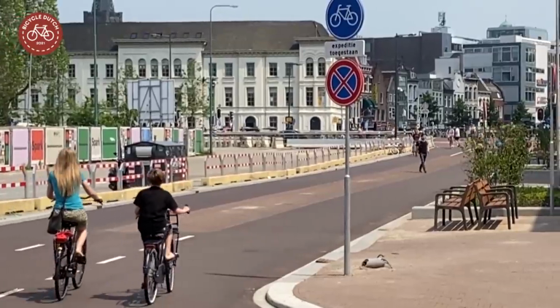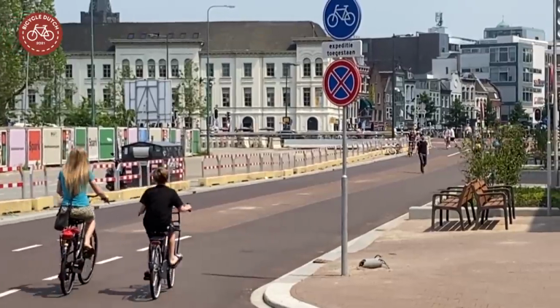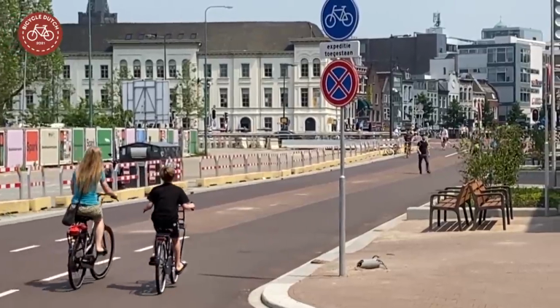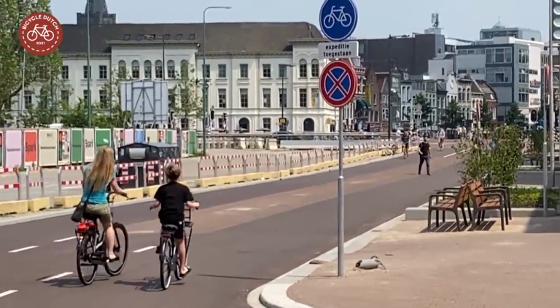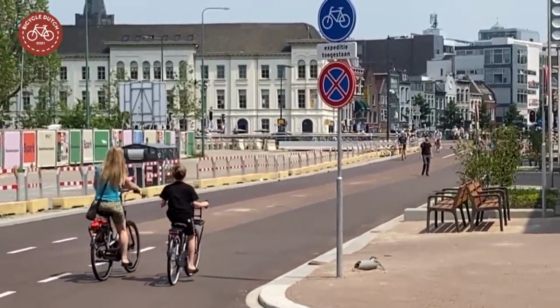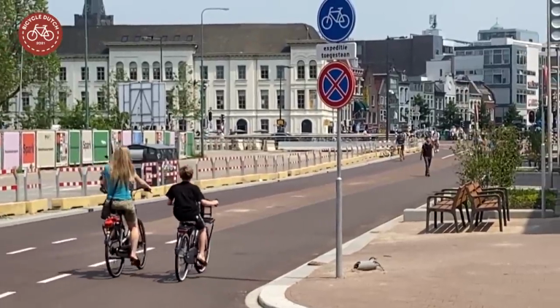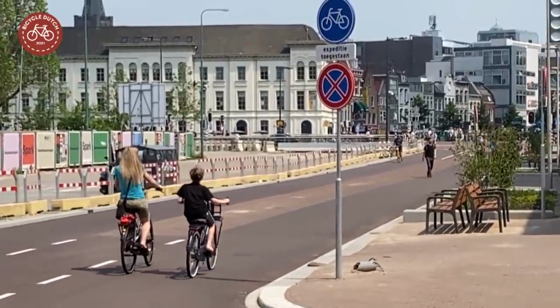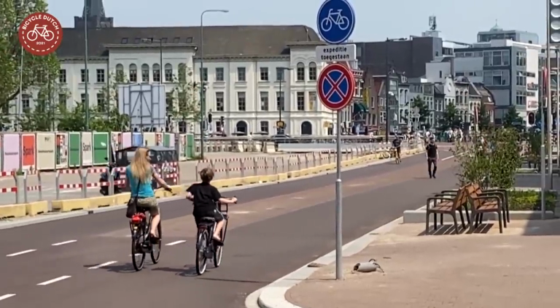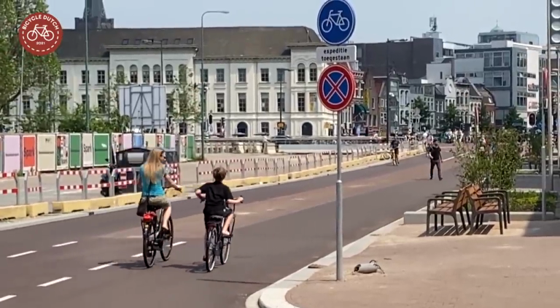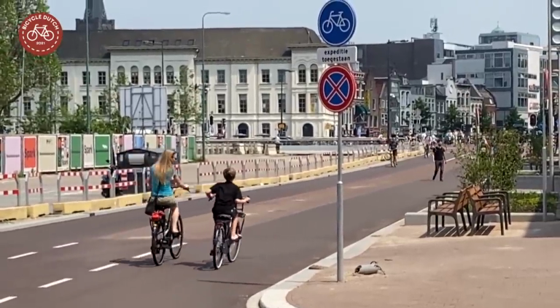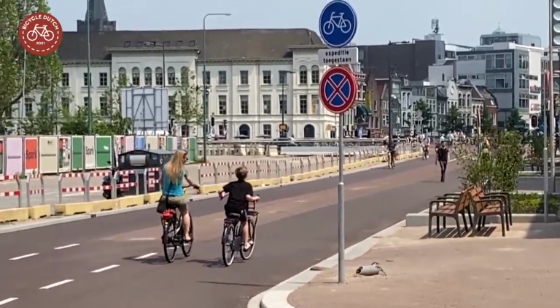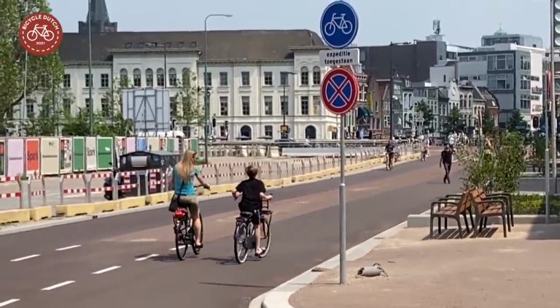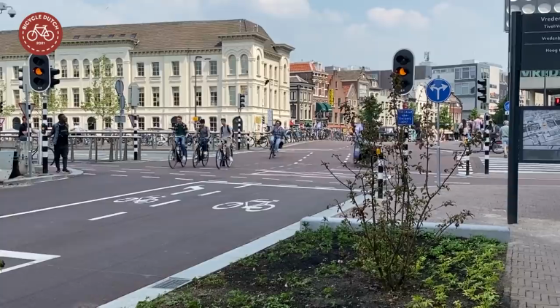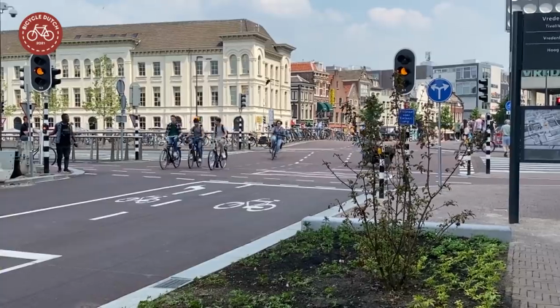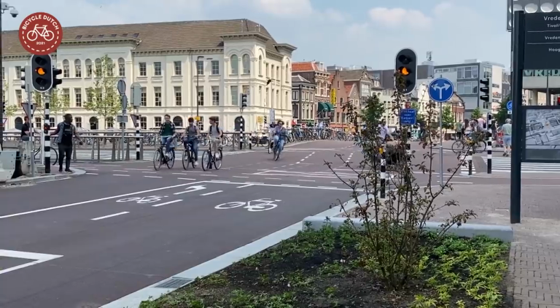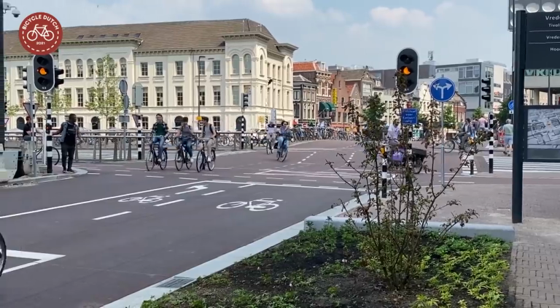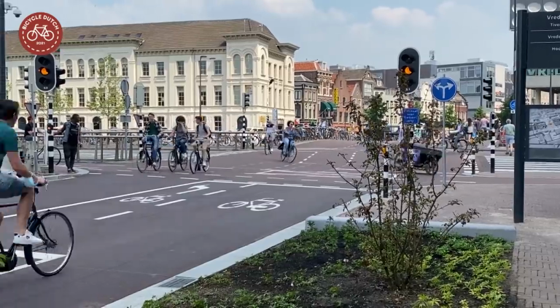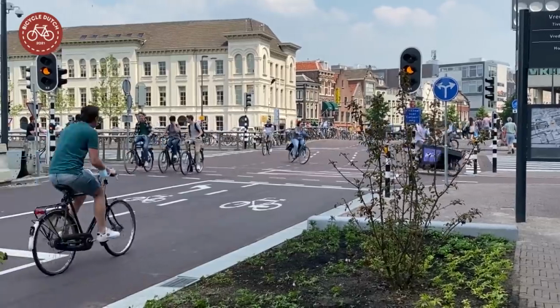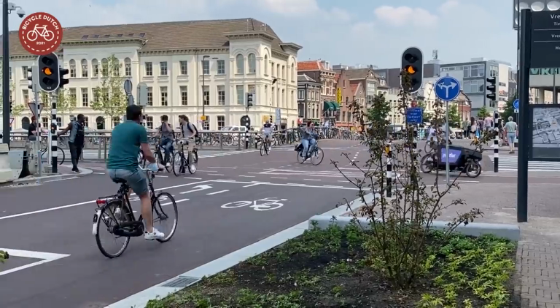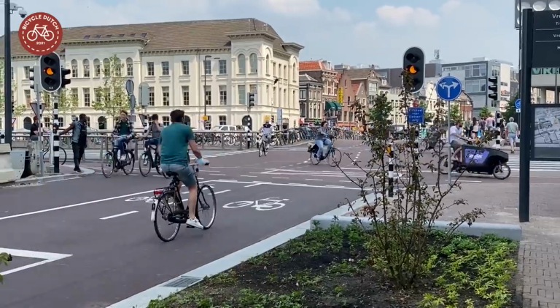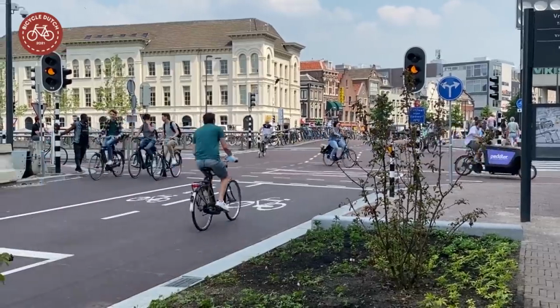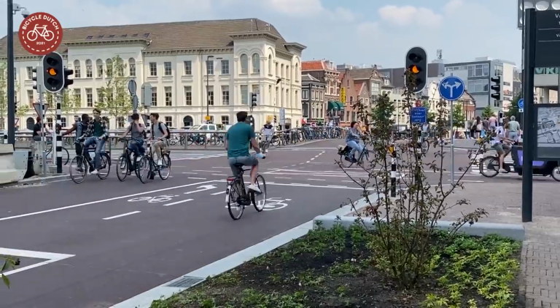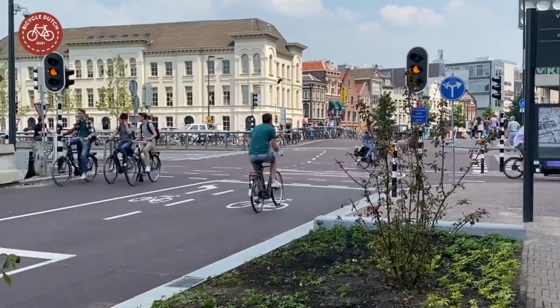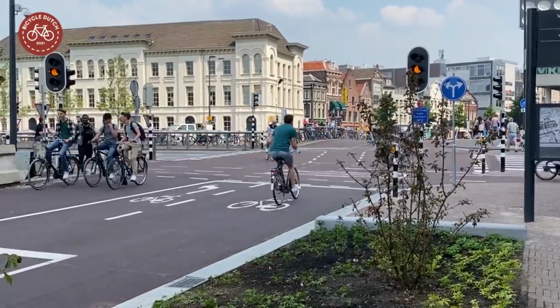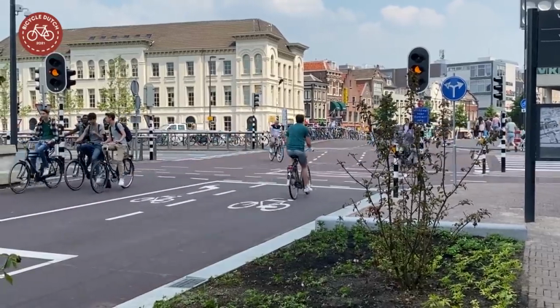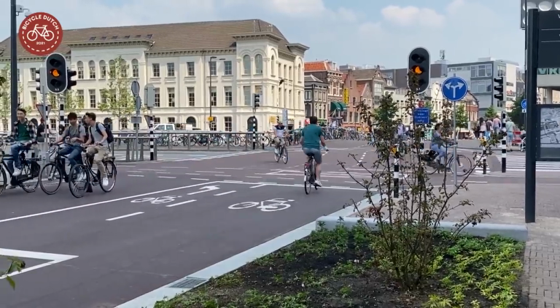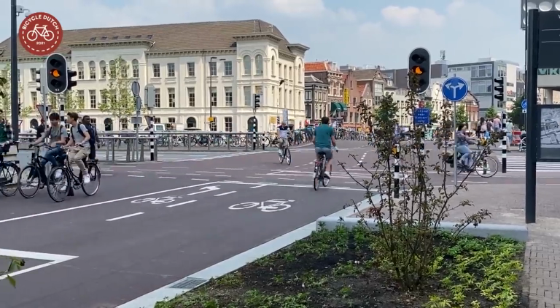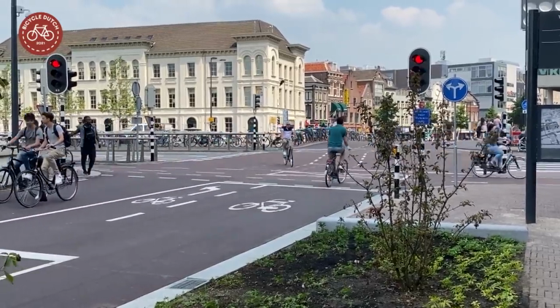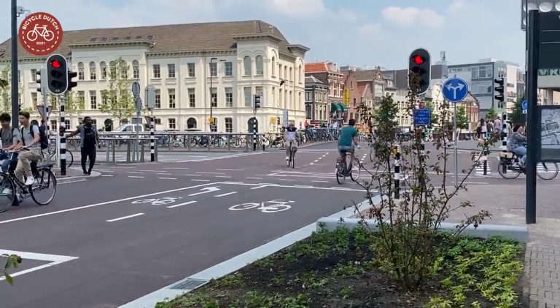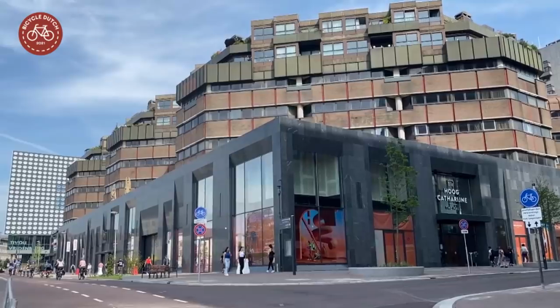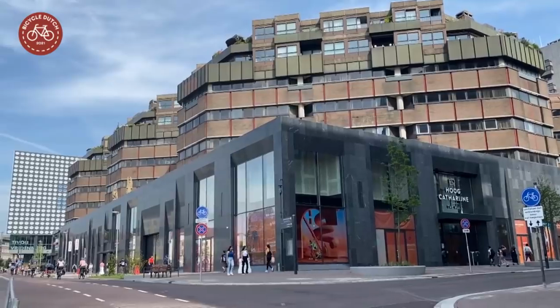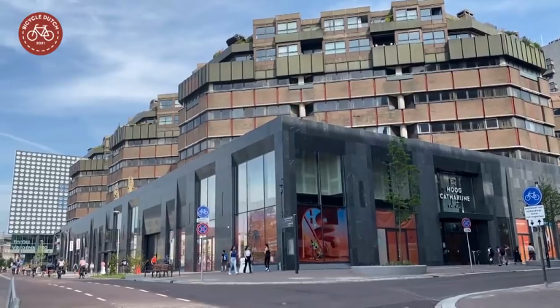With the reopening of this street, Utrecht is one step closer to finishing the station area.